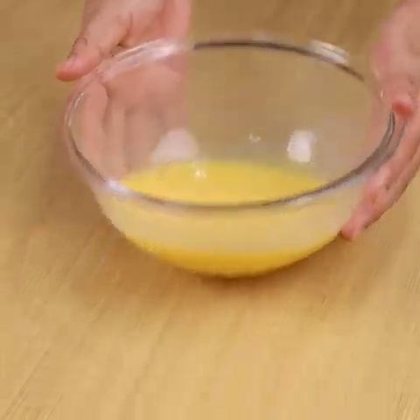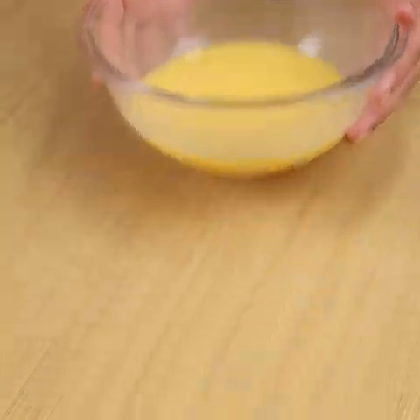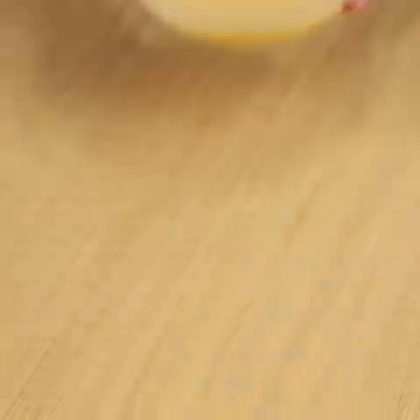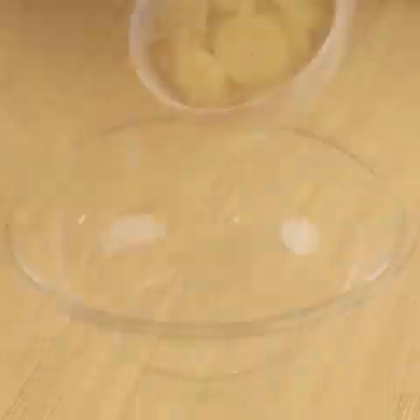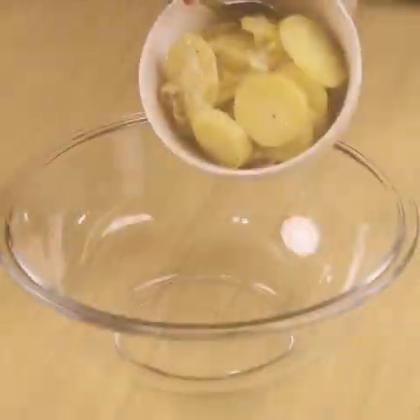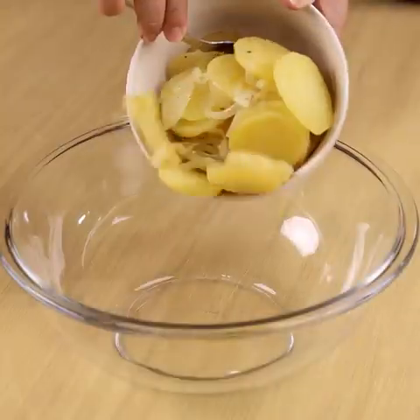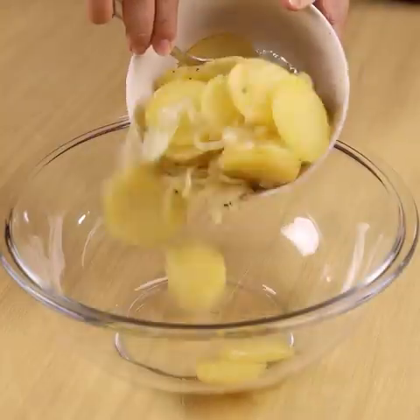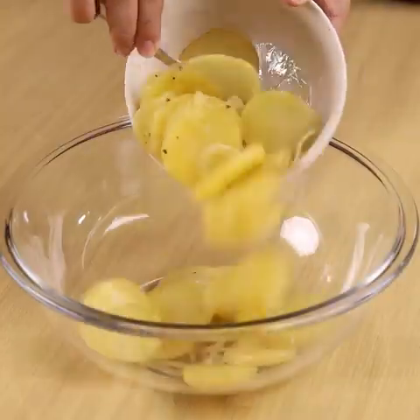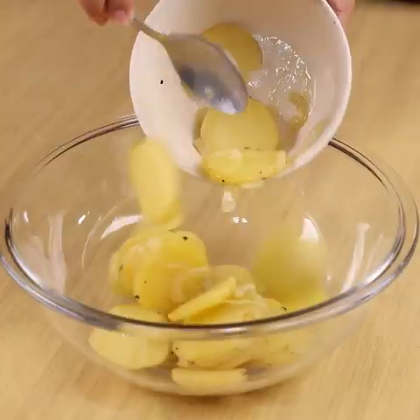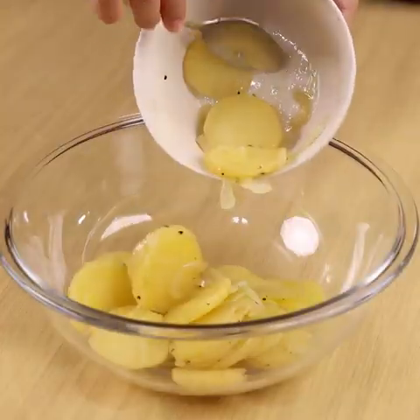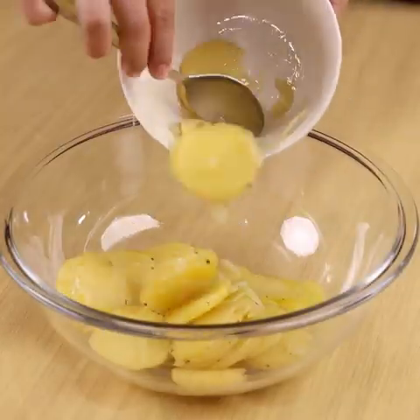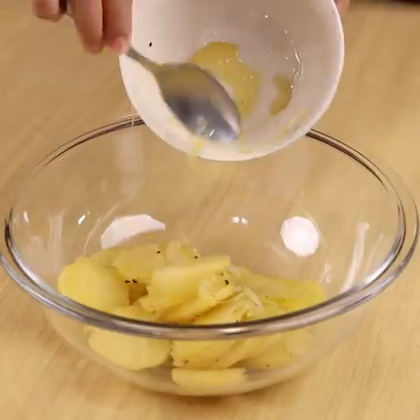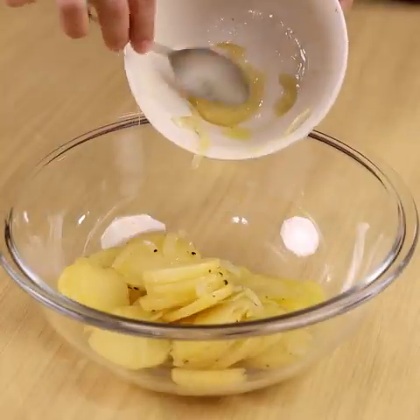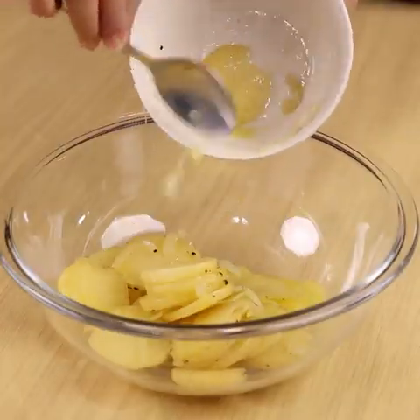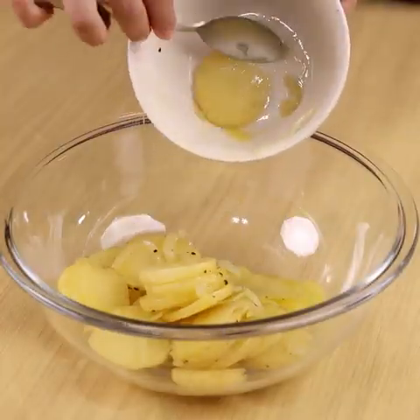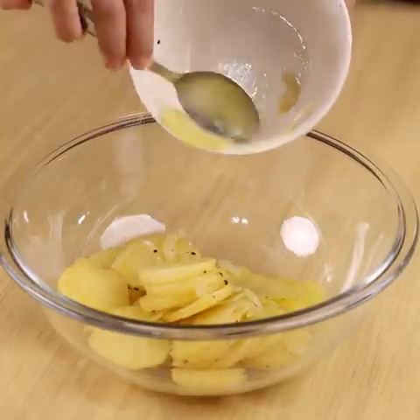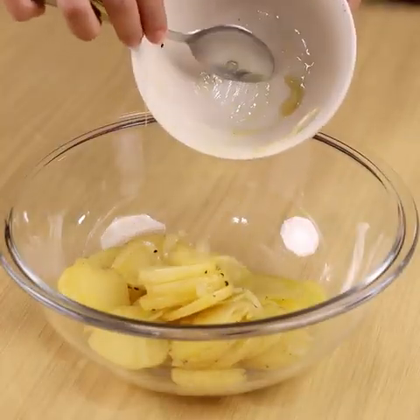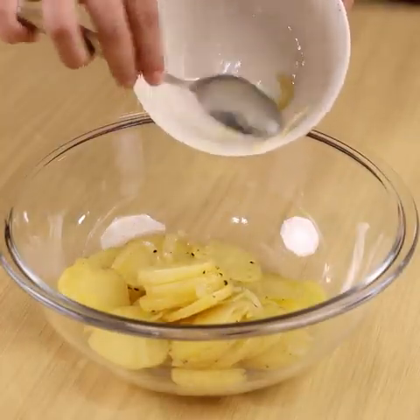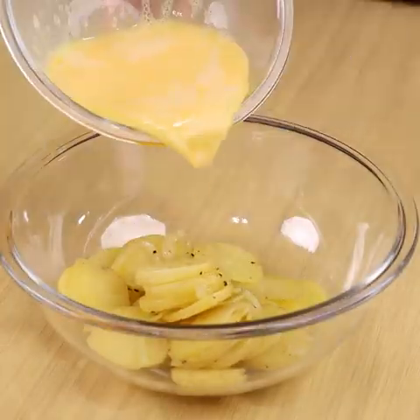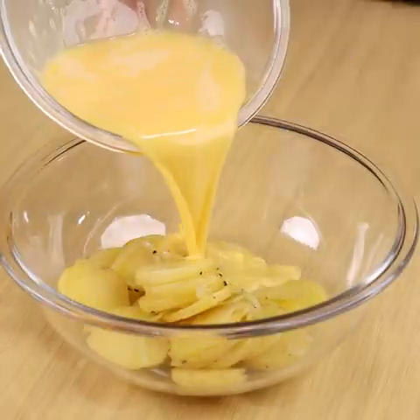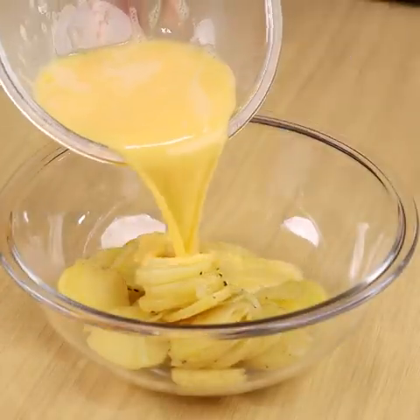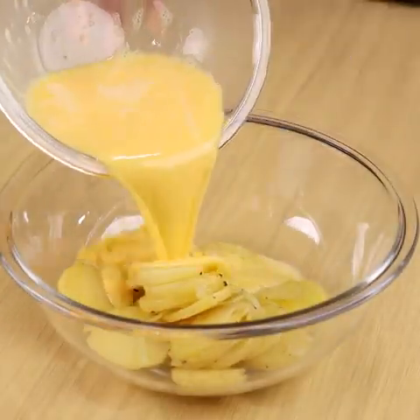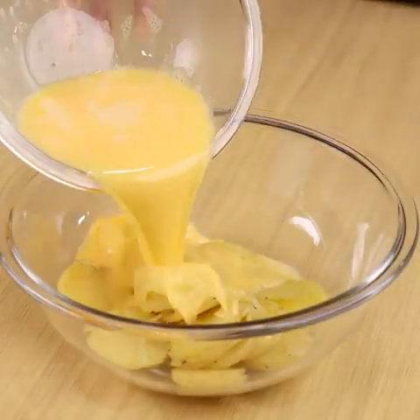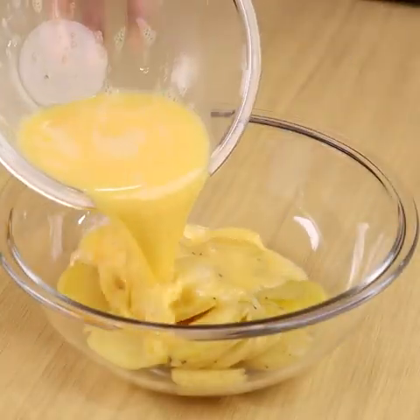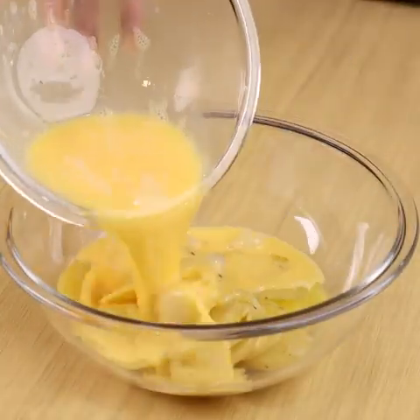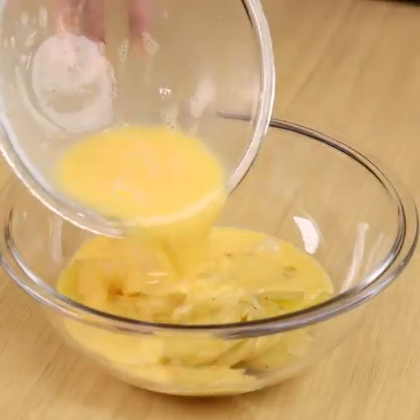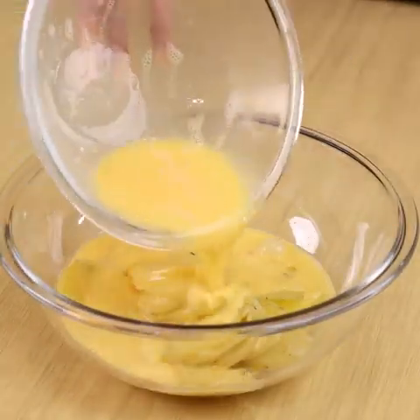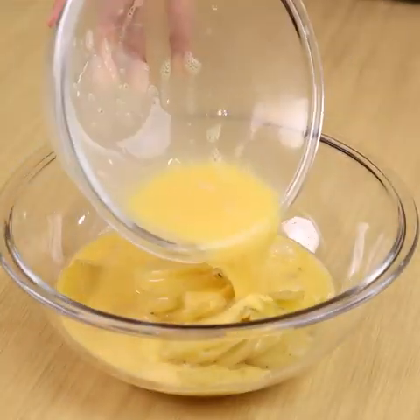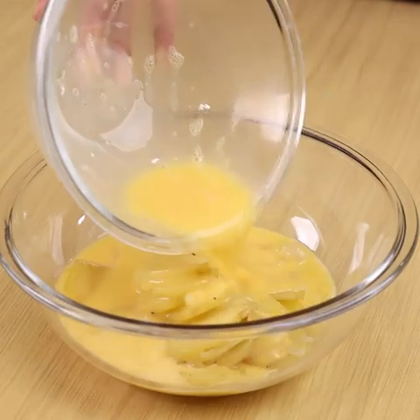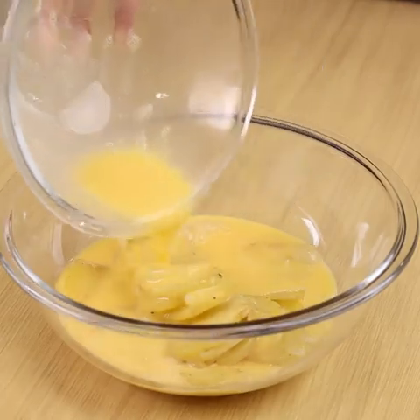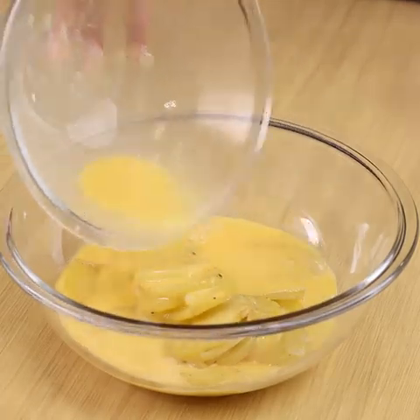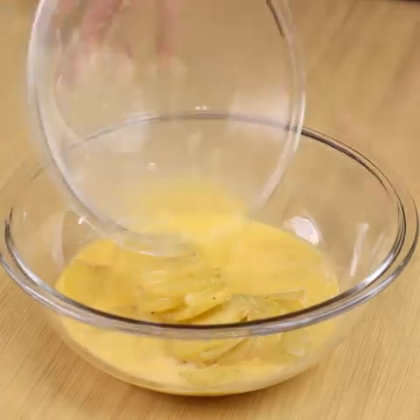Put all the potatoes in a large bowl along with the beaten eggs and stir those 2 ingredients well.